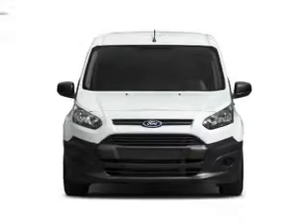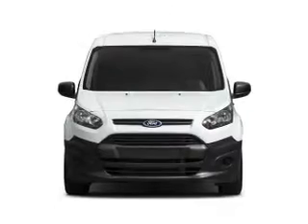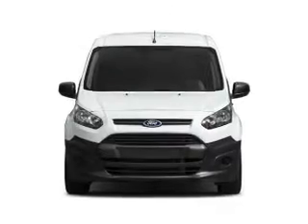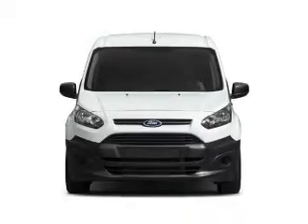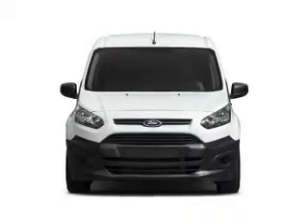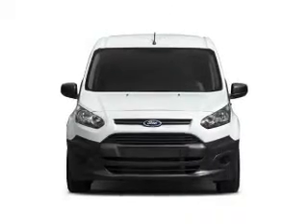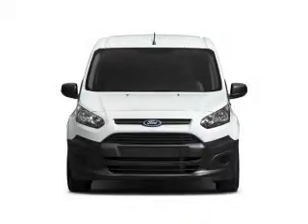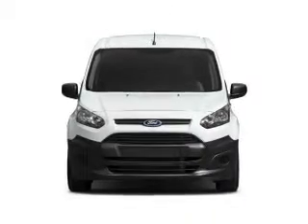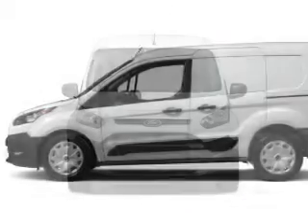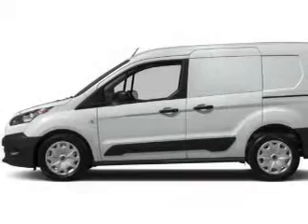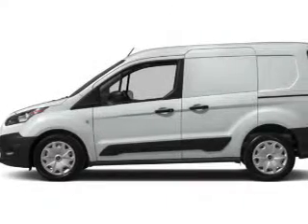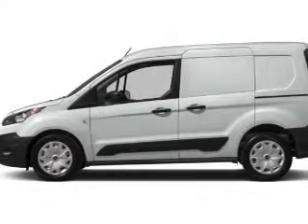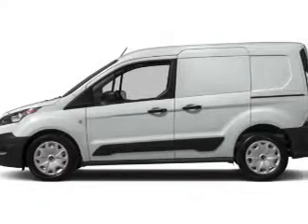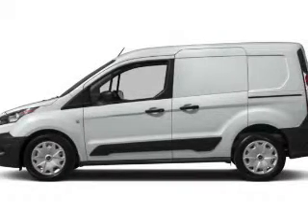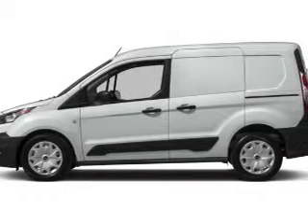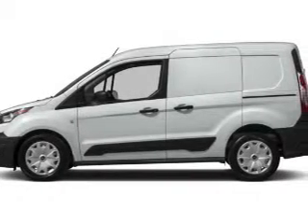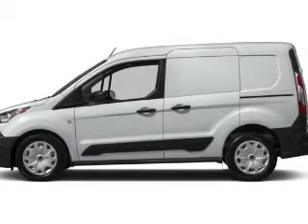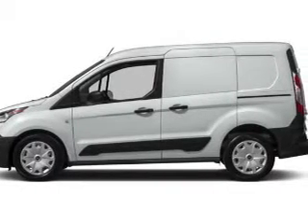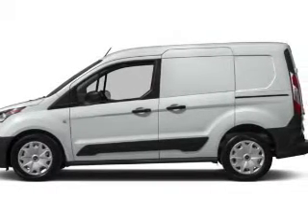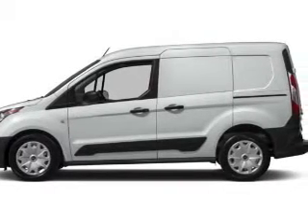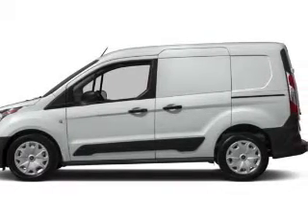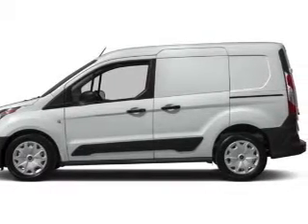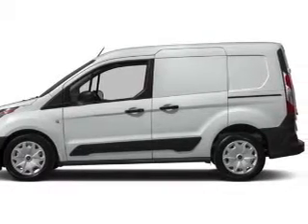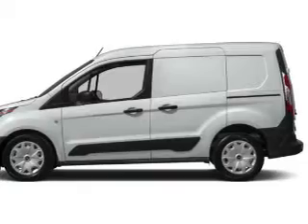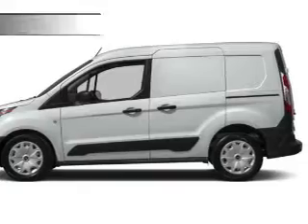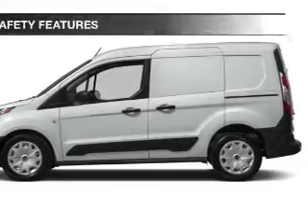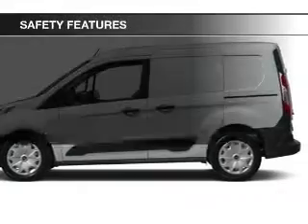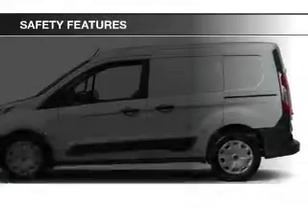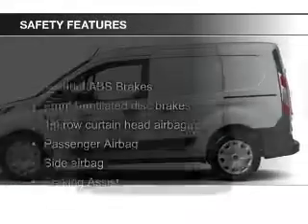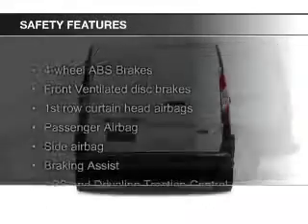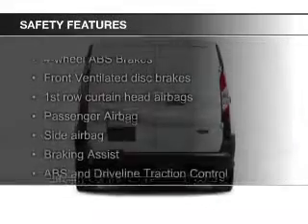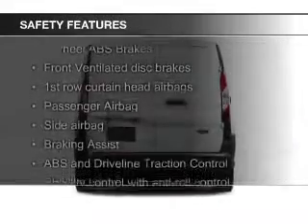Additional features include an MP3 player, air conditioning, power windows, and power steering. Safety was made a priority with these features.